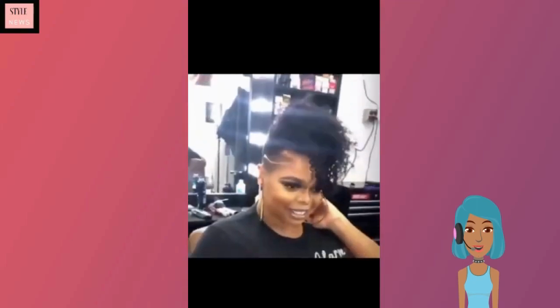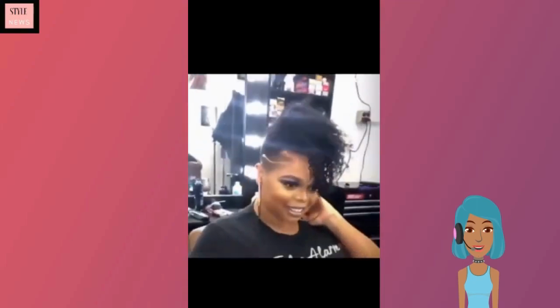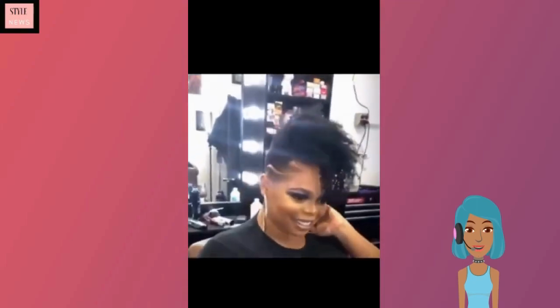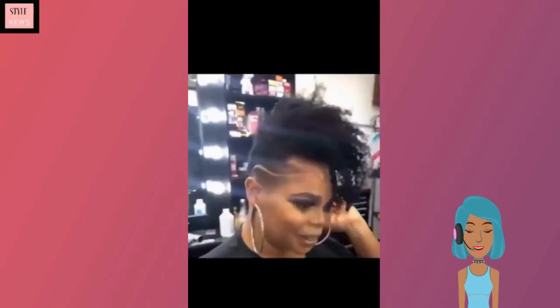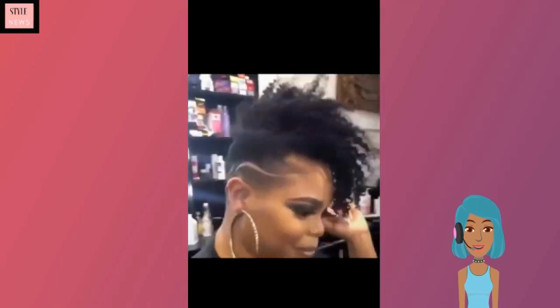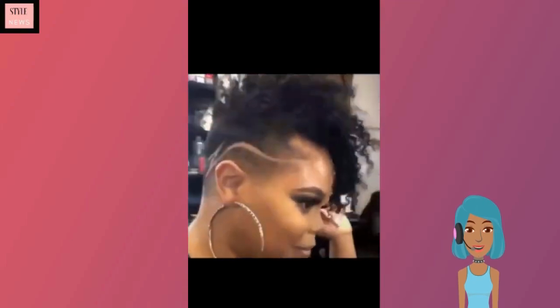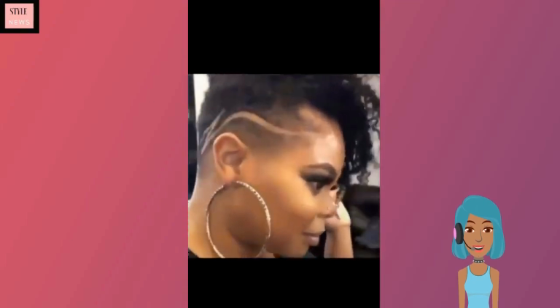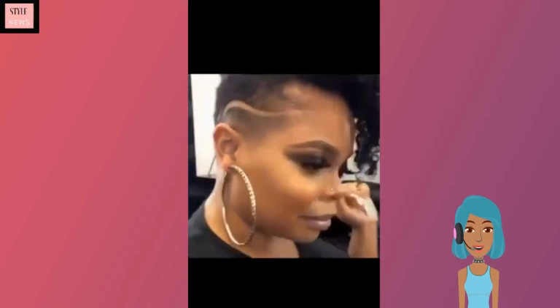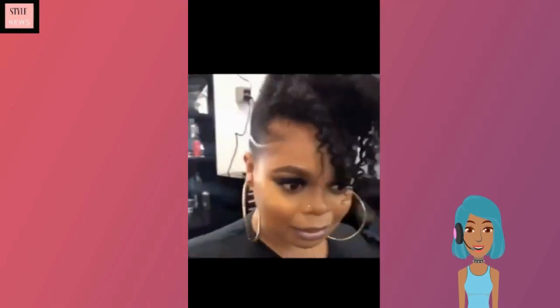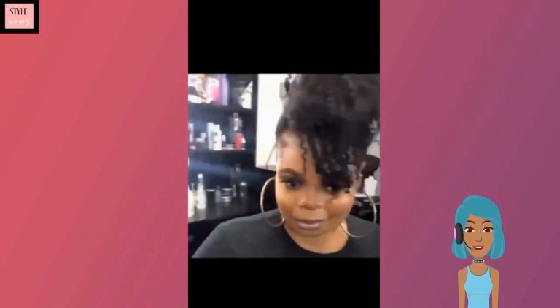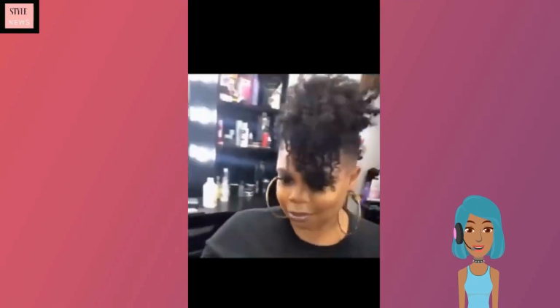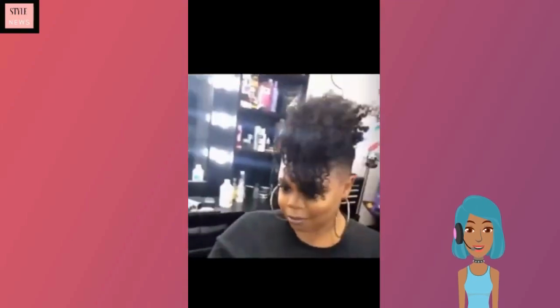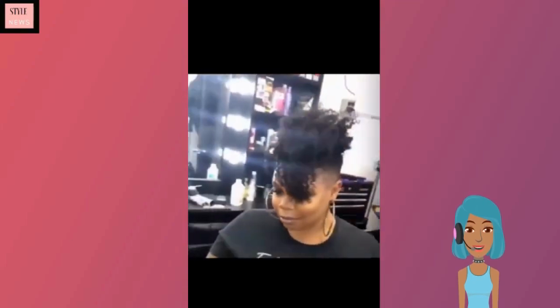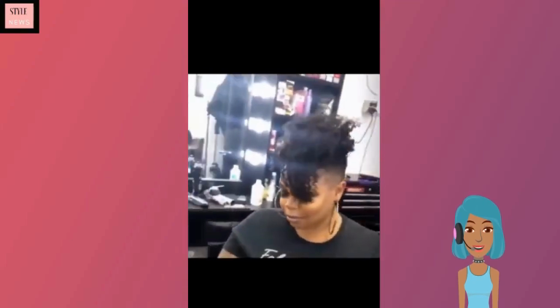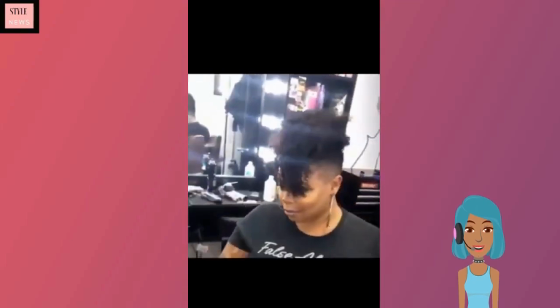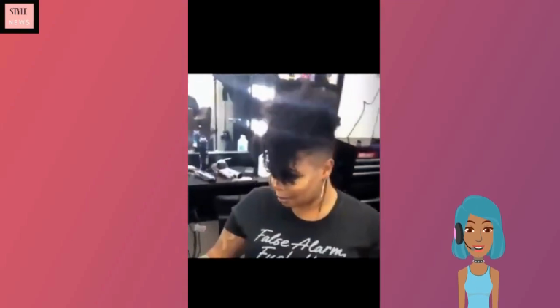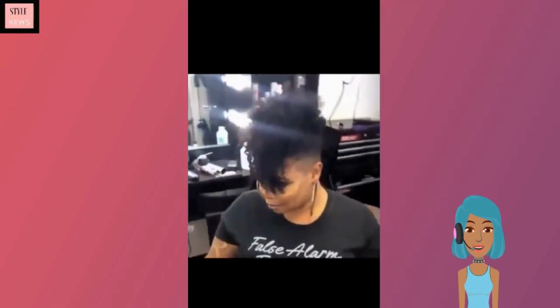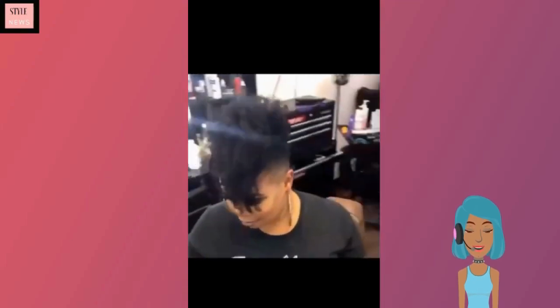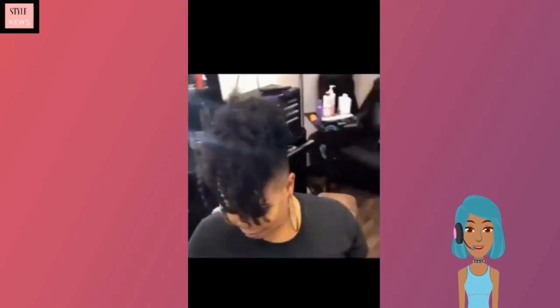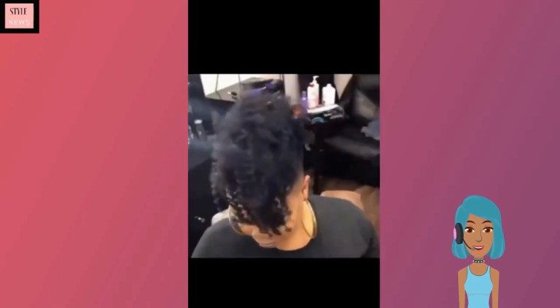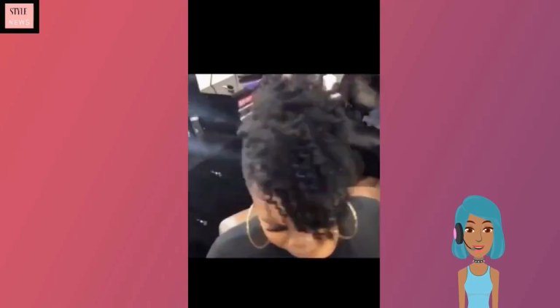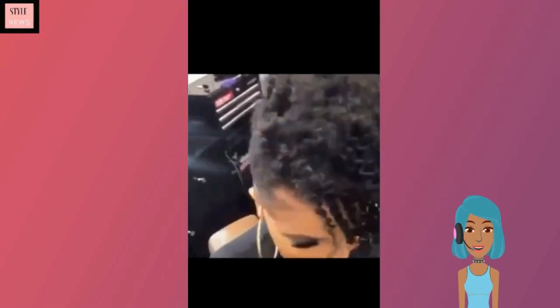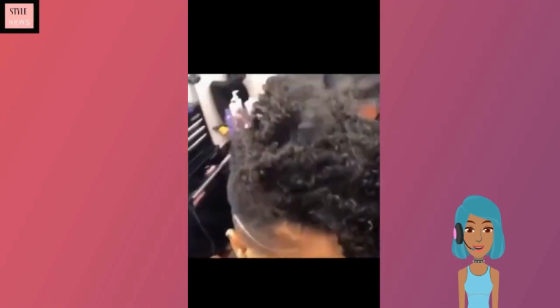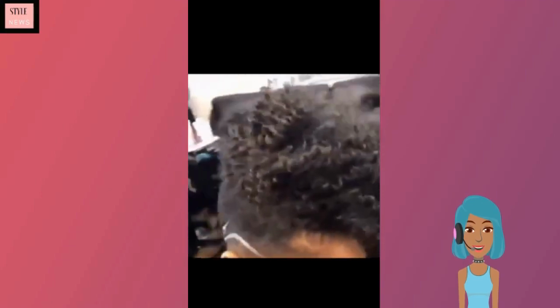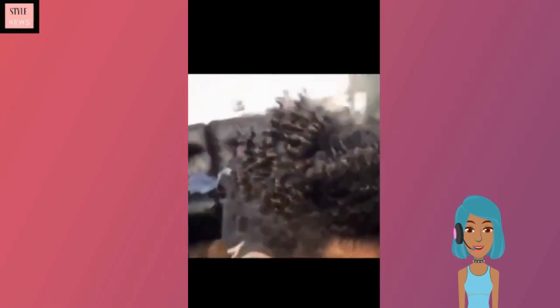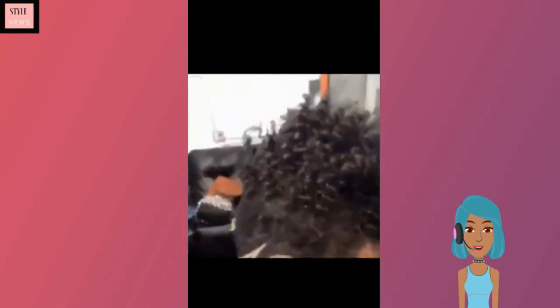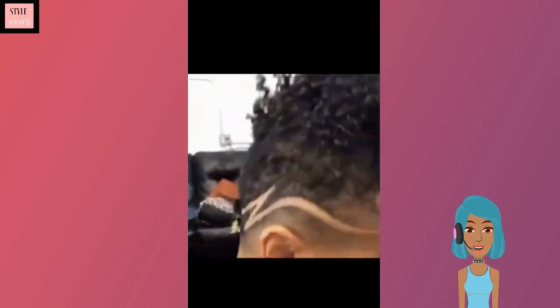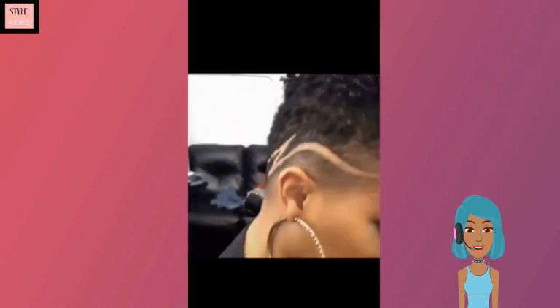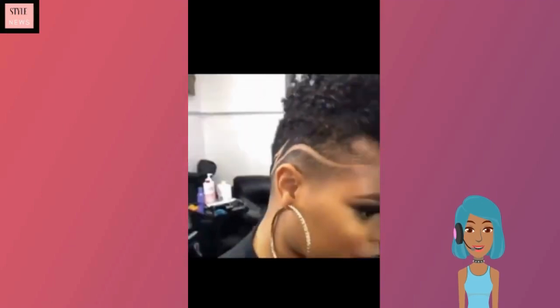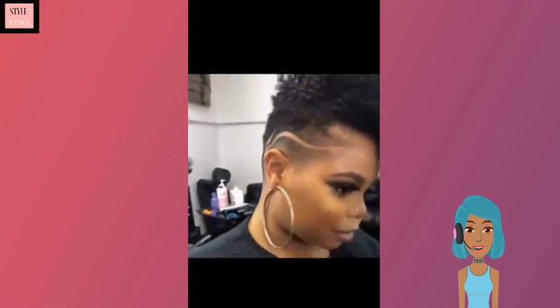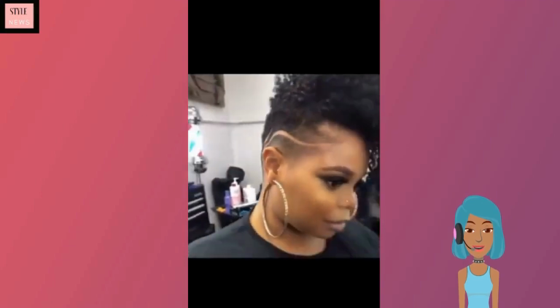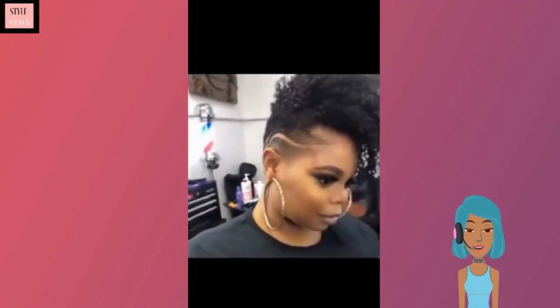If you felt inspired by any of these looks, be sure to give this video a like and of course subscribe for more.